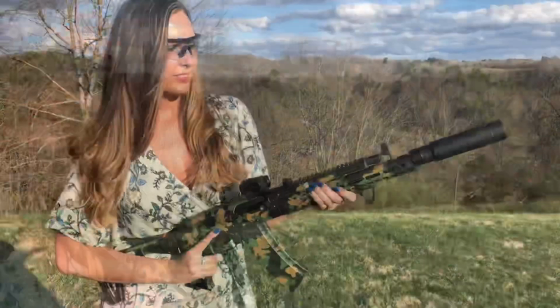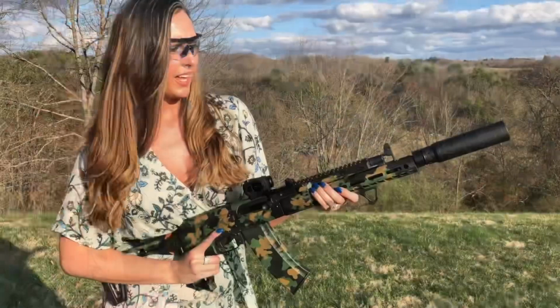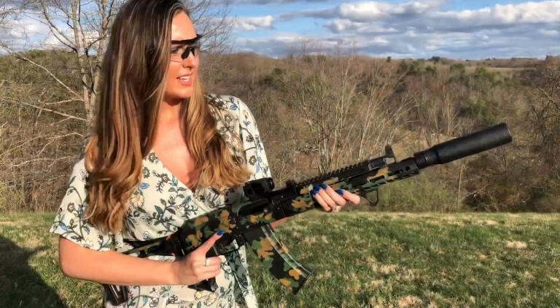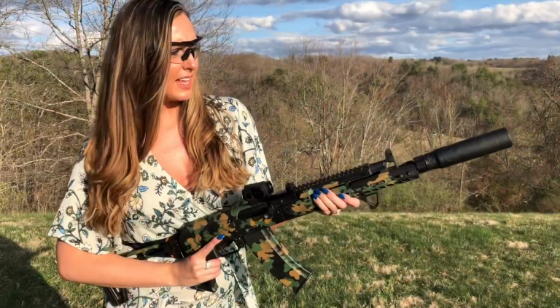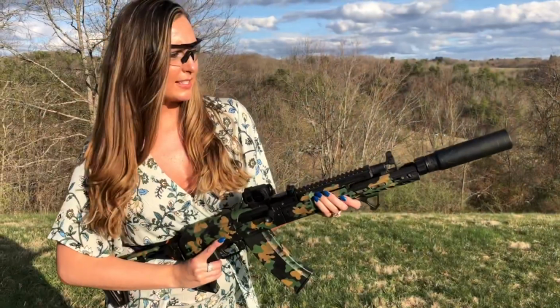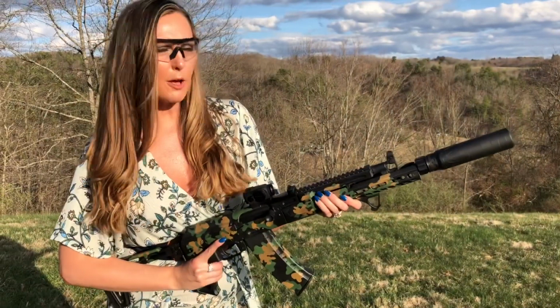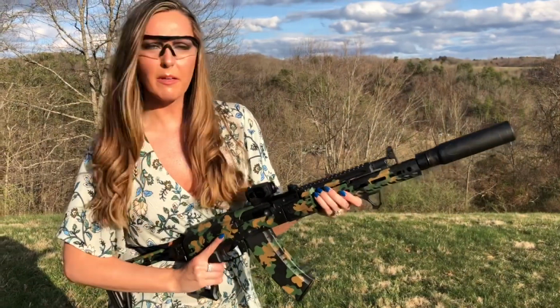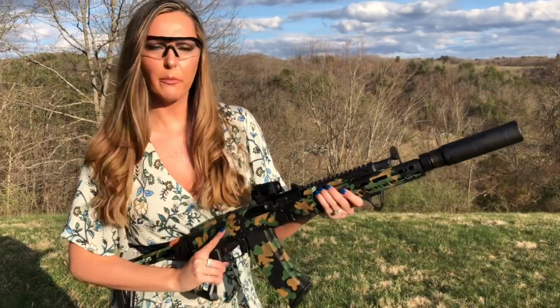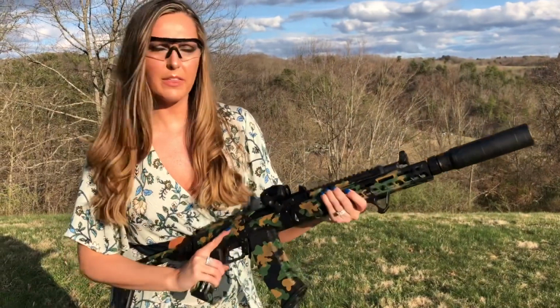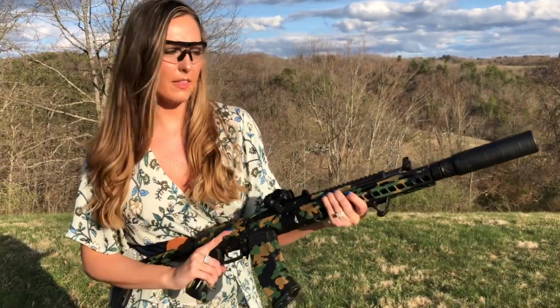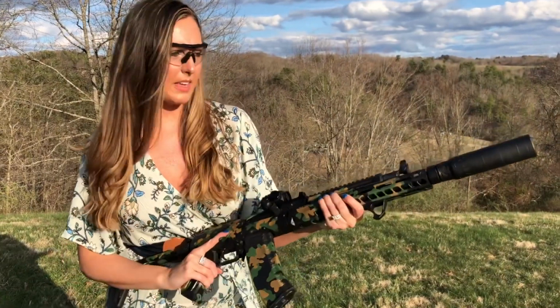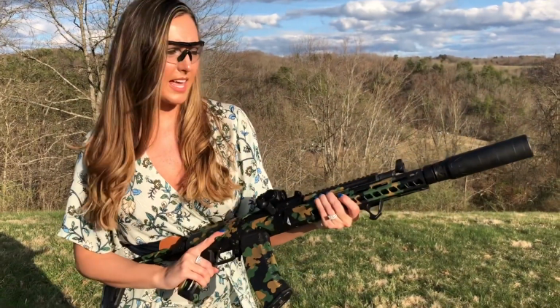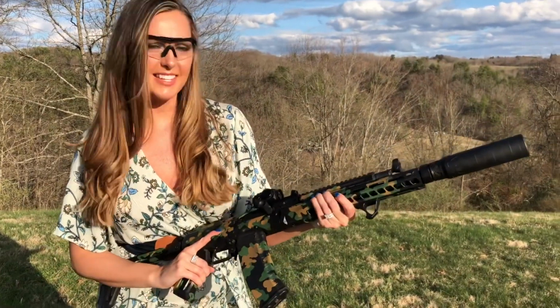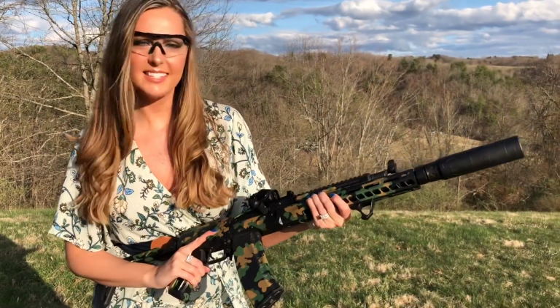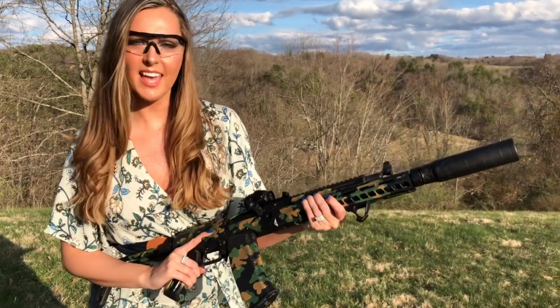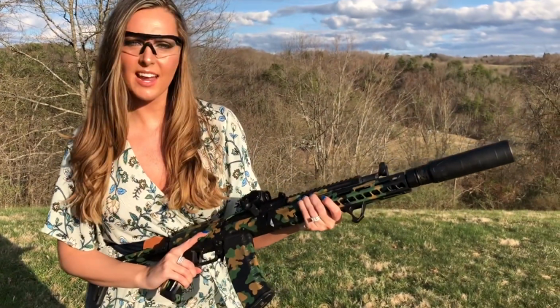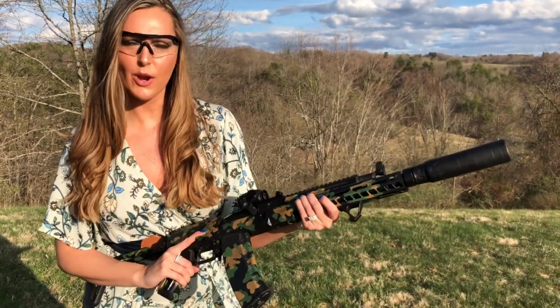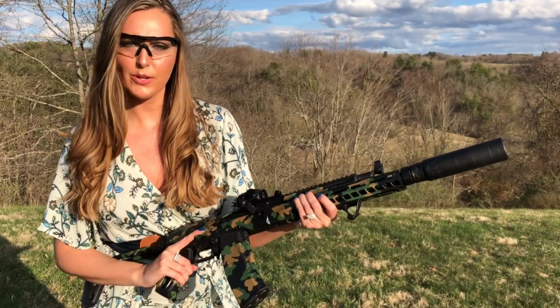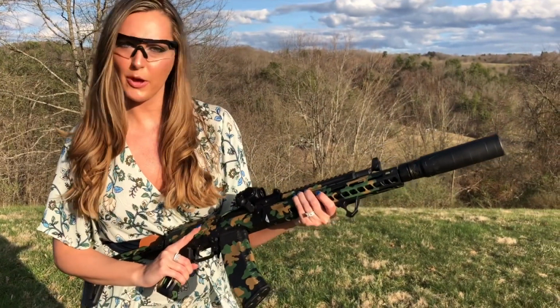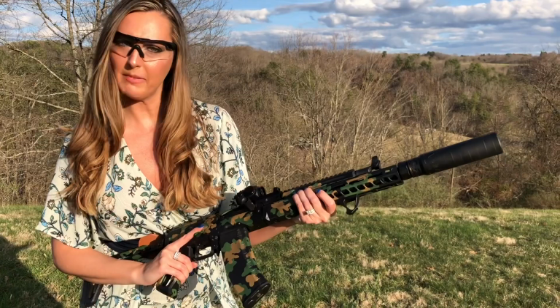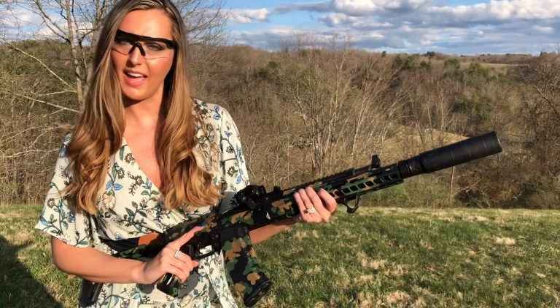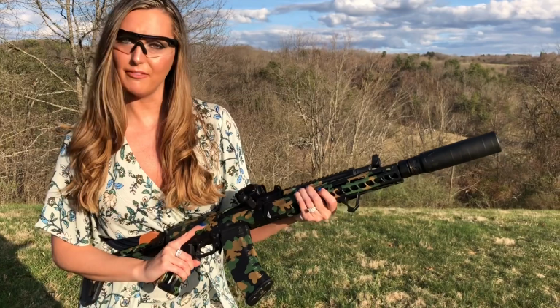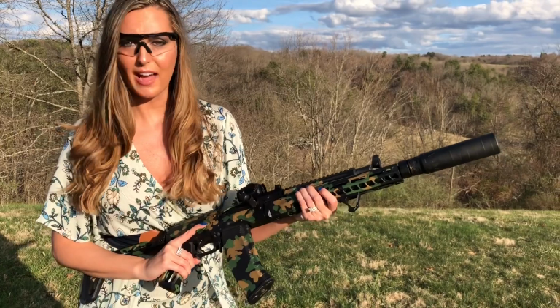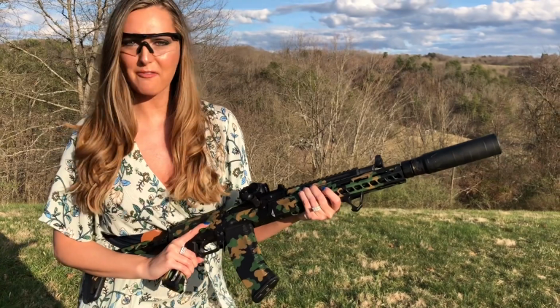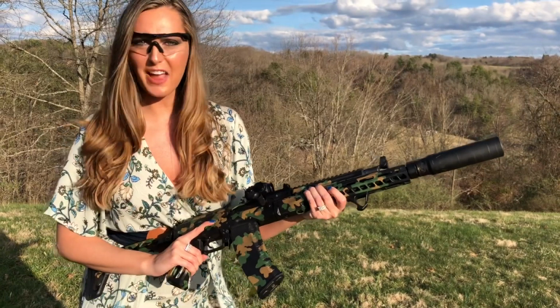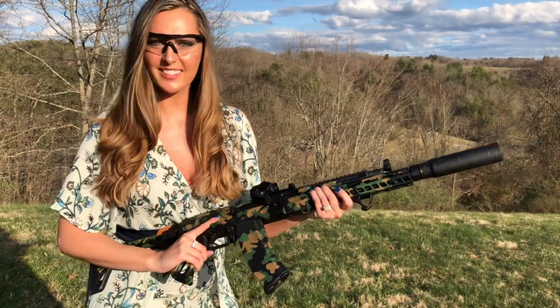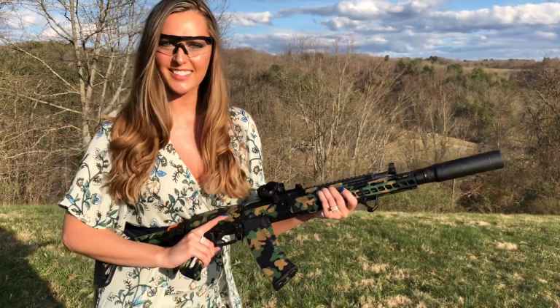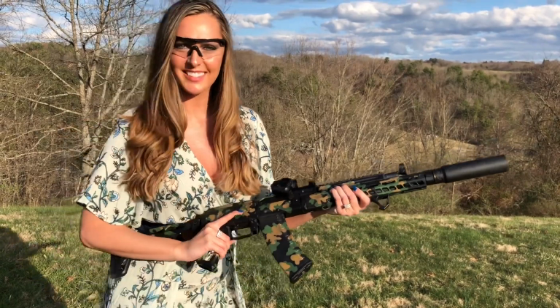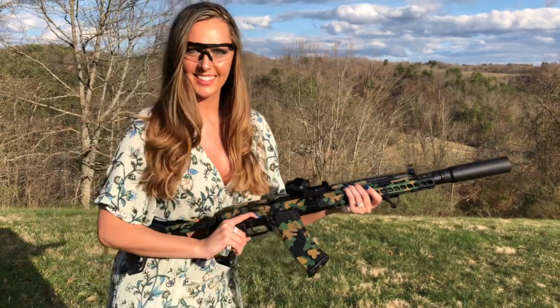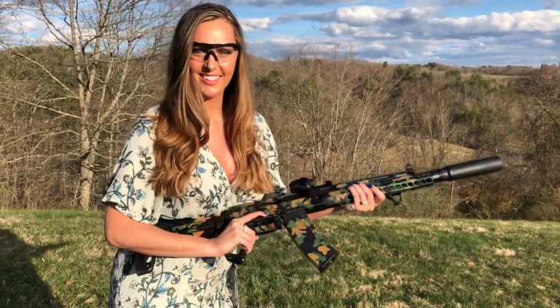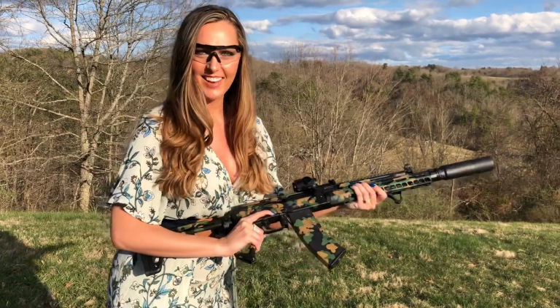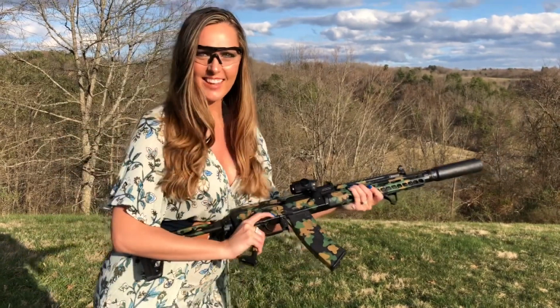Next up with the Dead Air Nomad — five rounds. Ready?